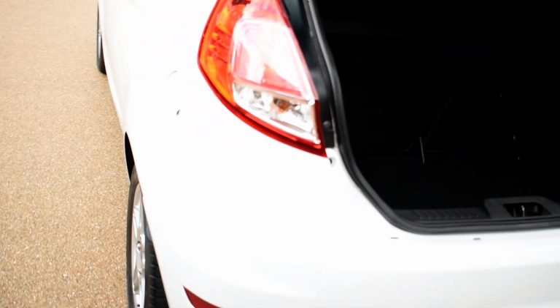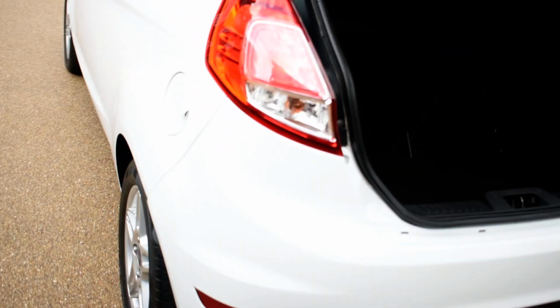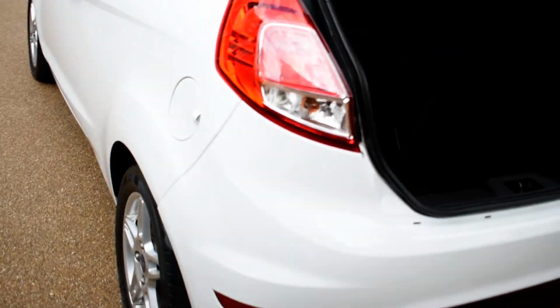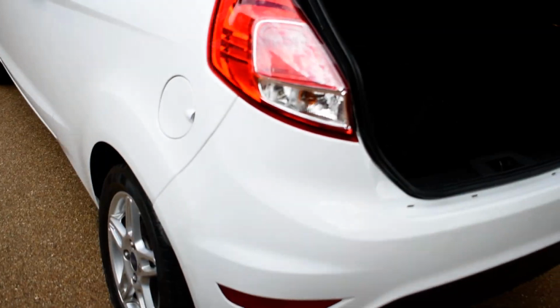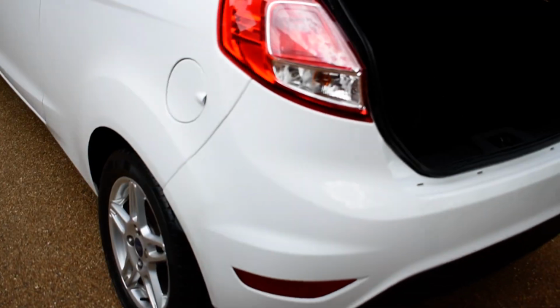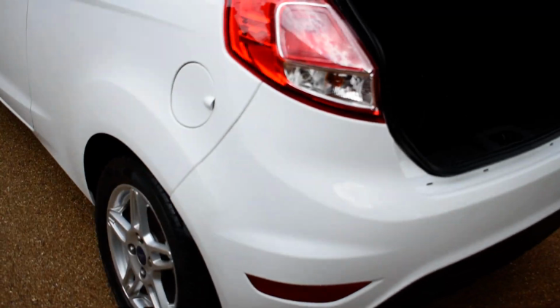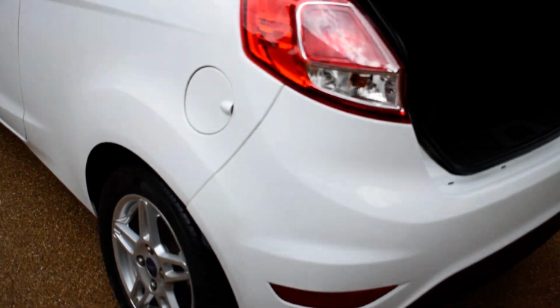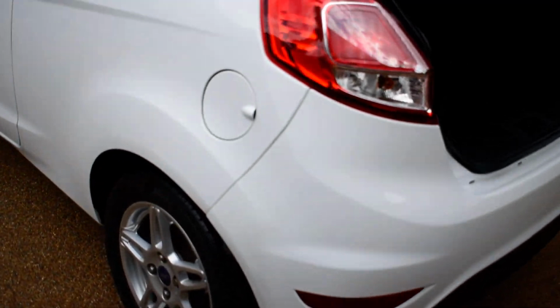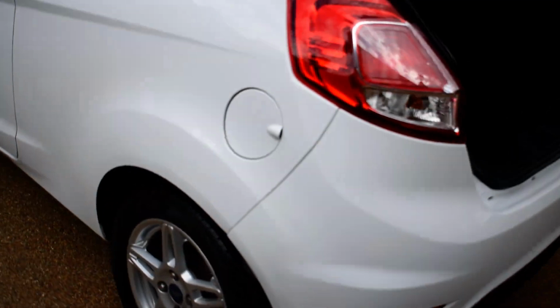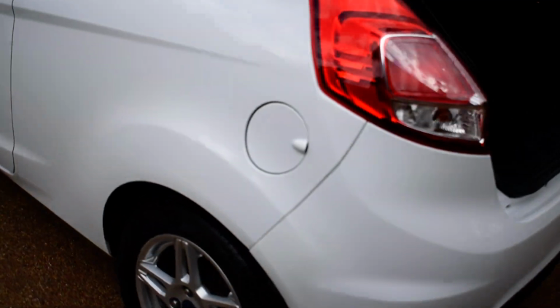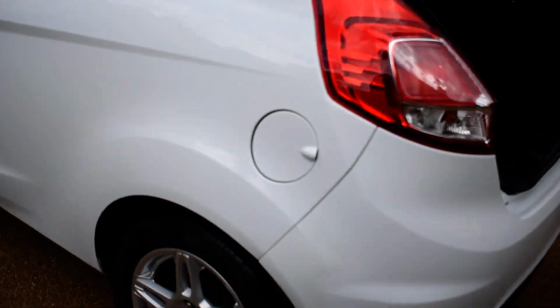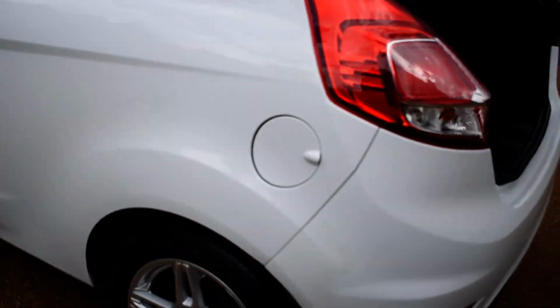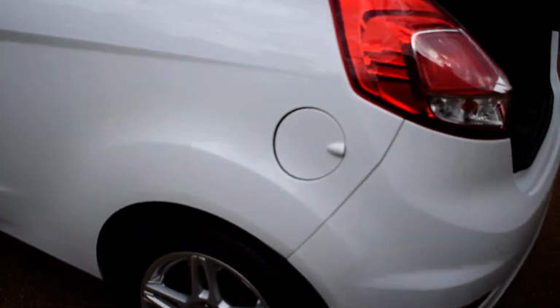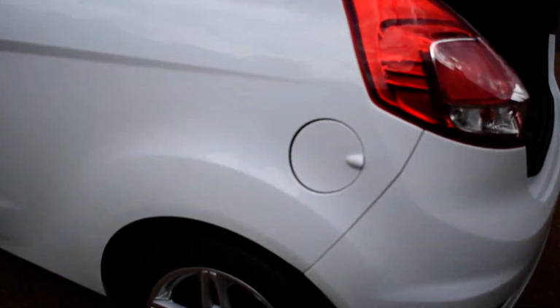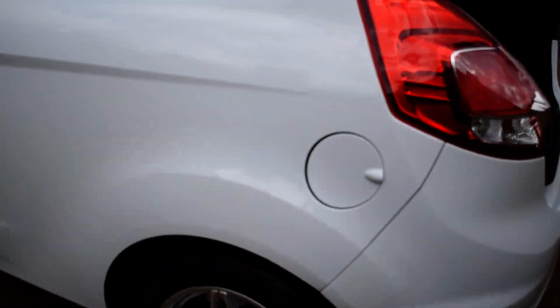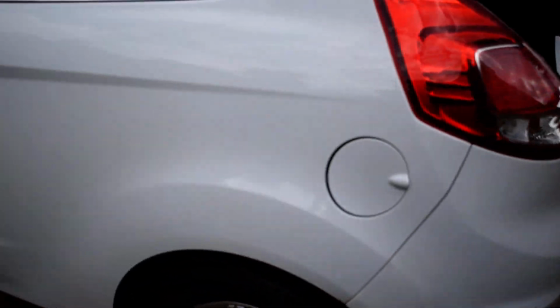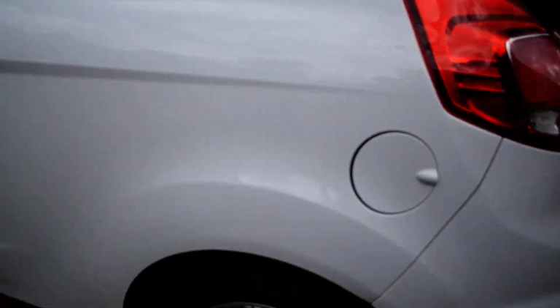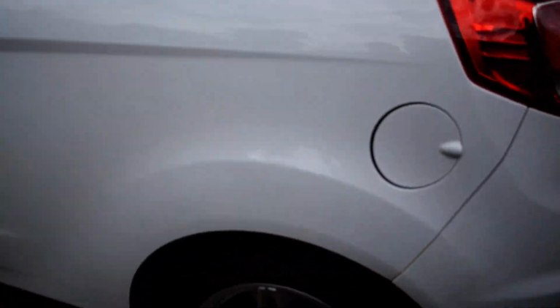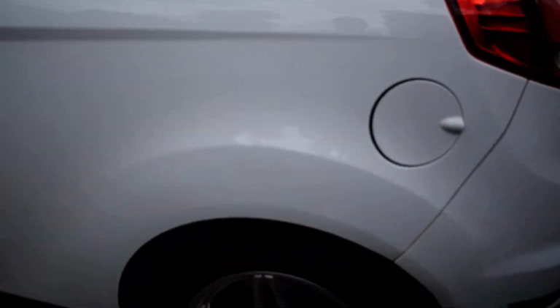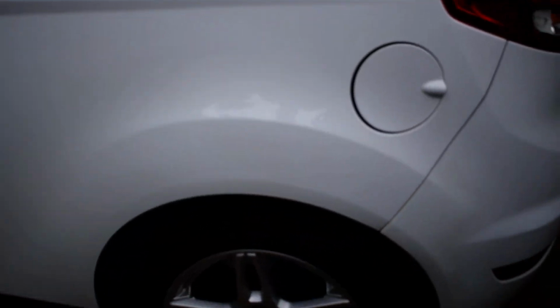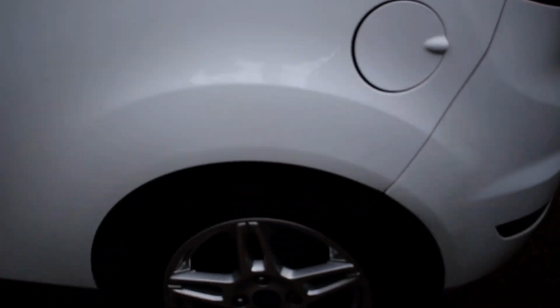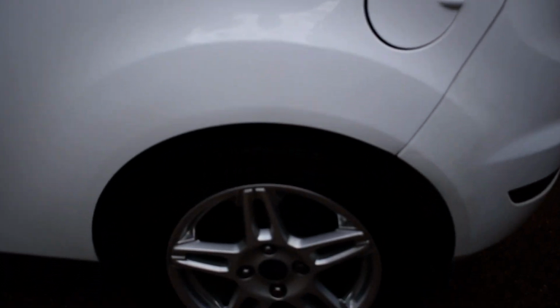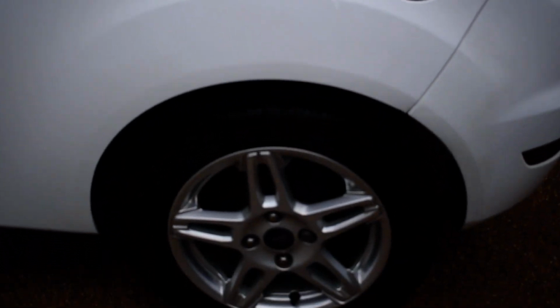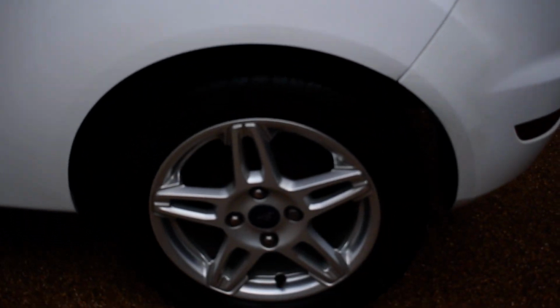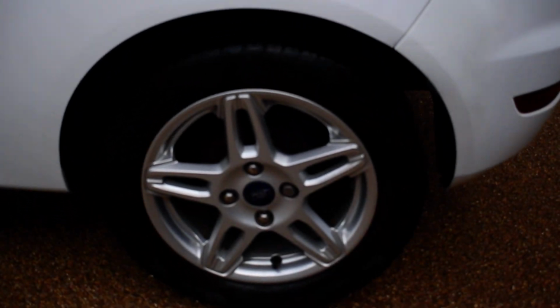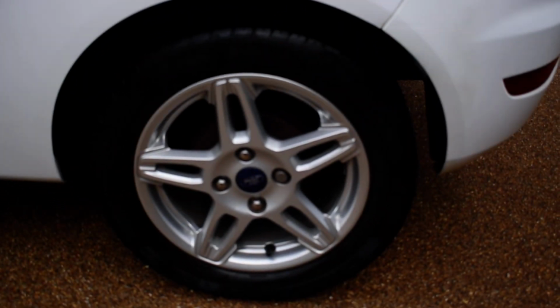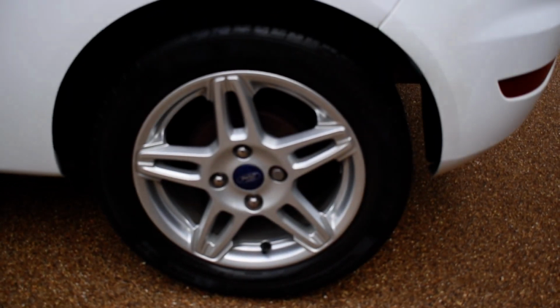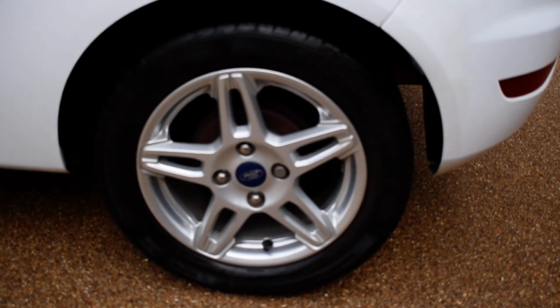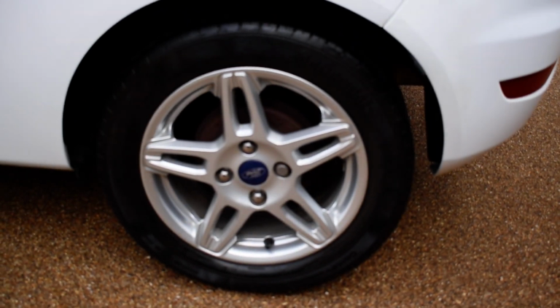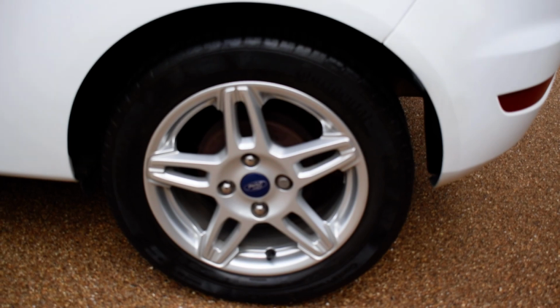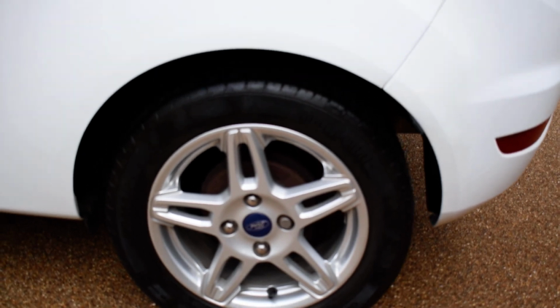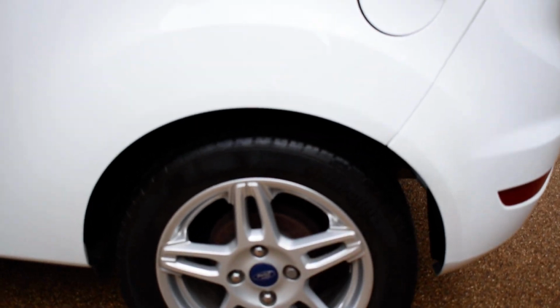Just round to the rear quarter now, on to the passenger side. And the passenger side rear wheel, all lovely.